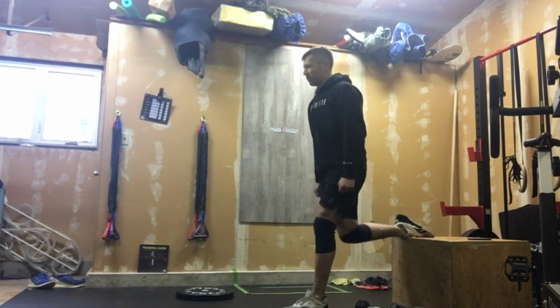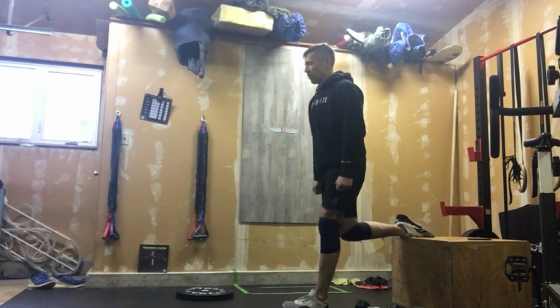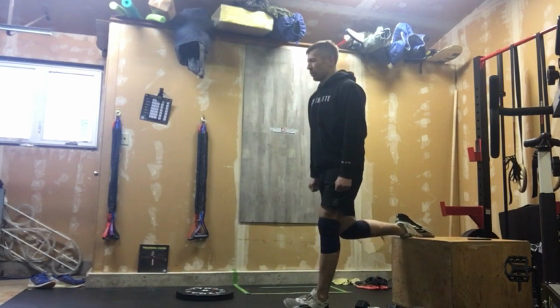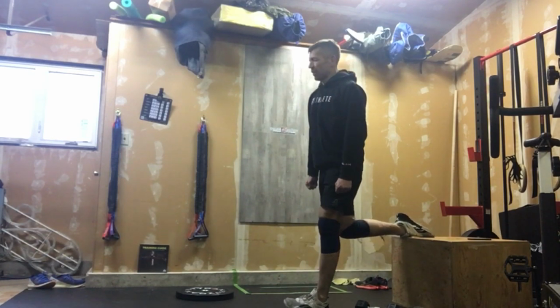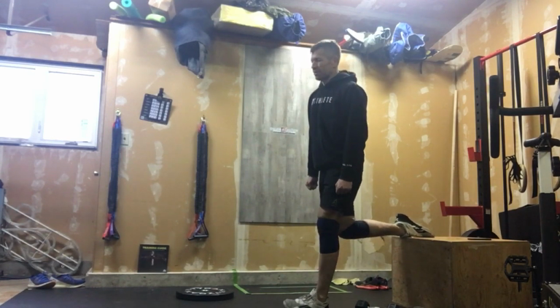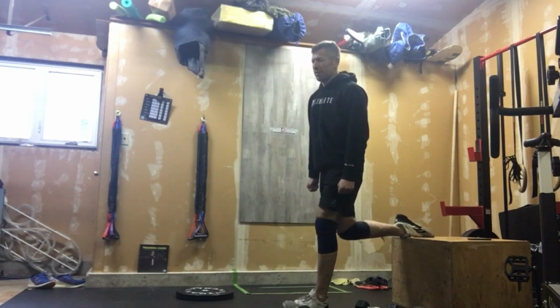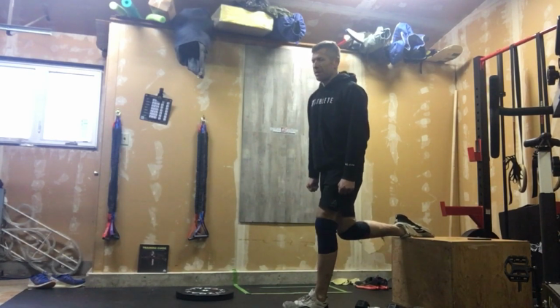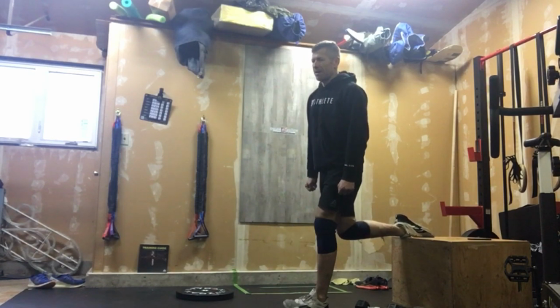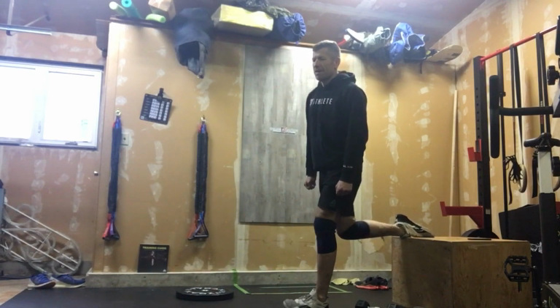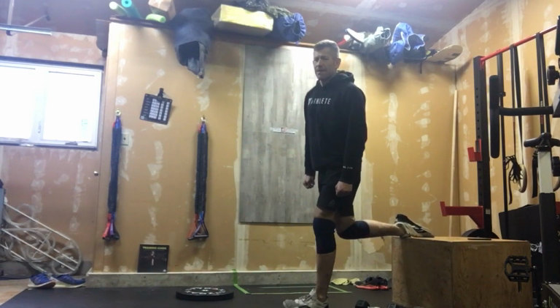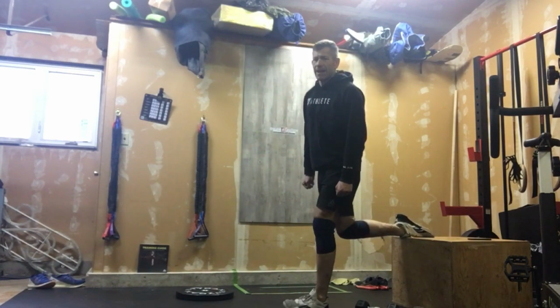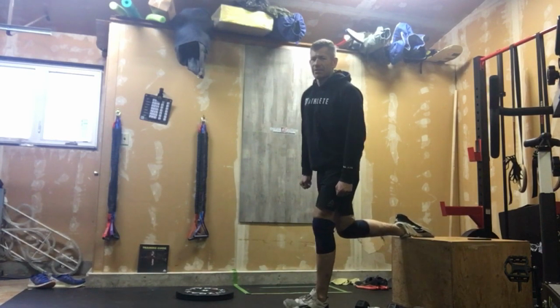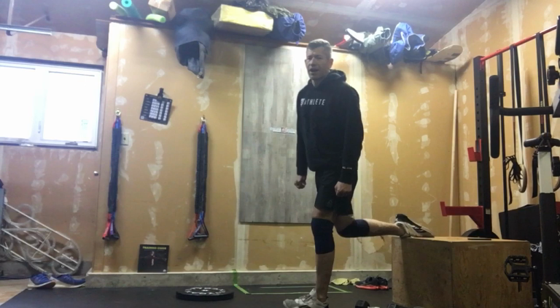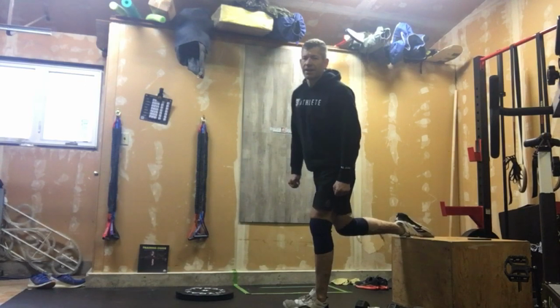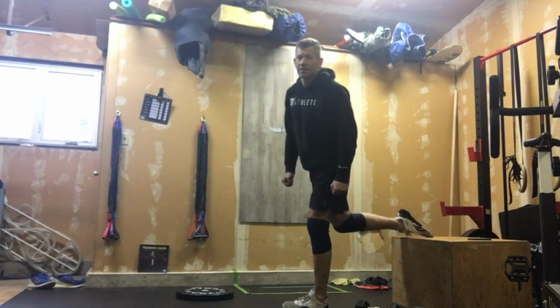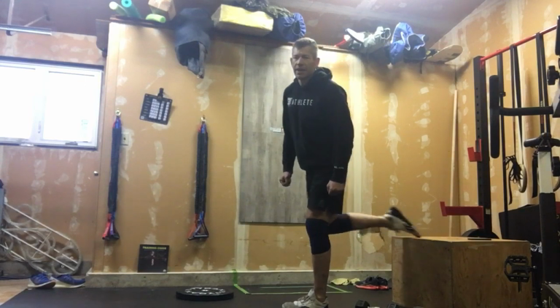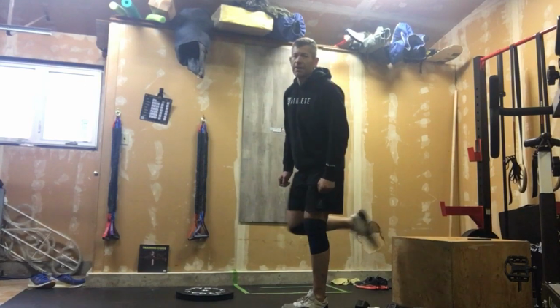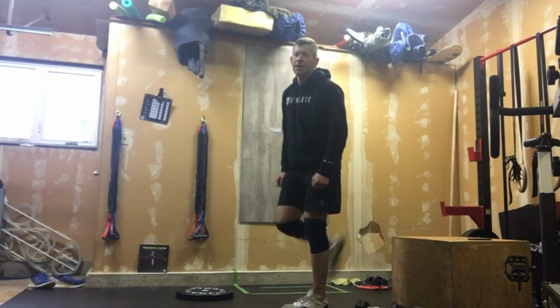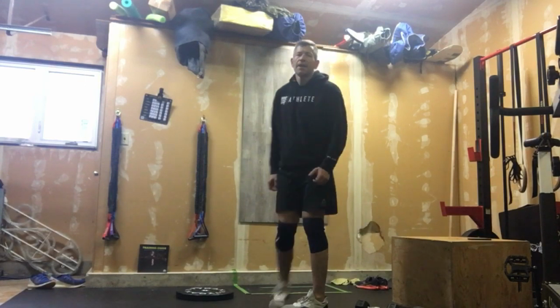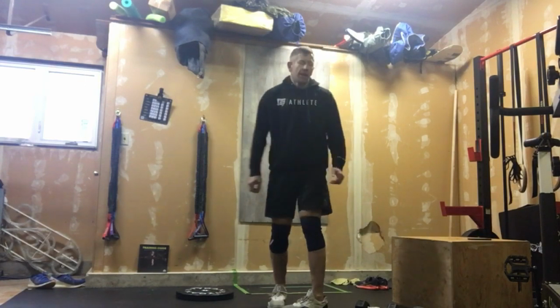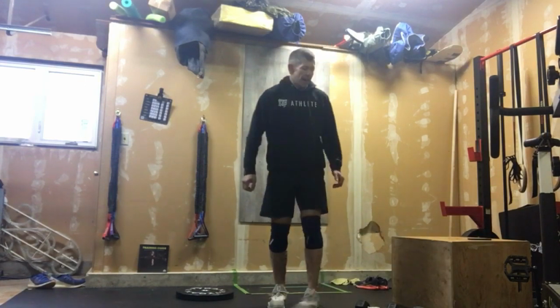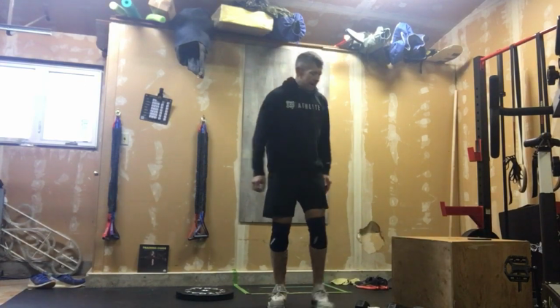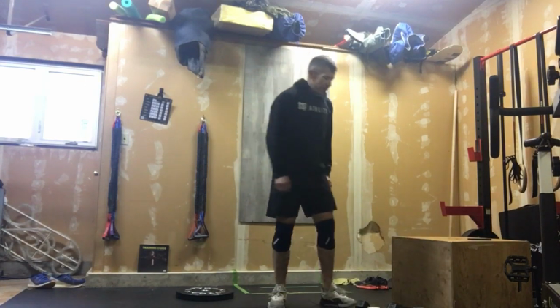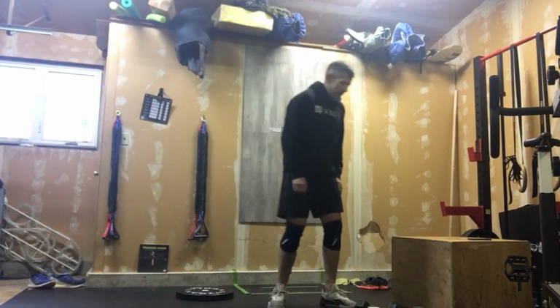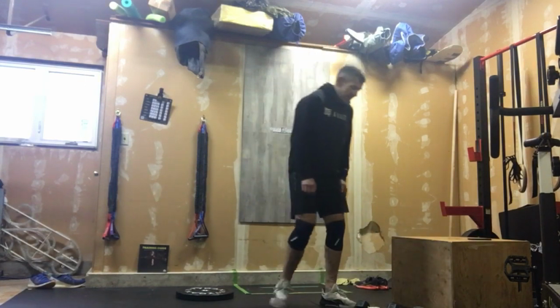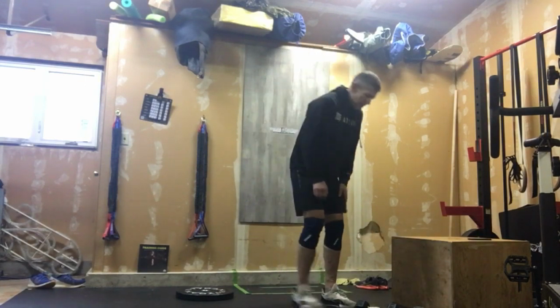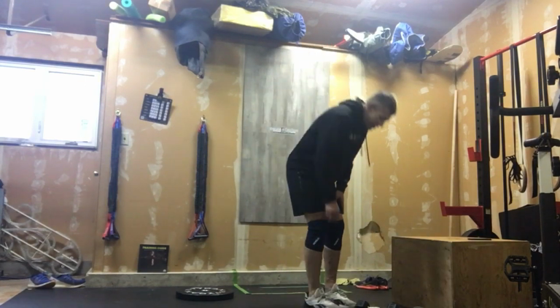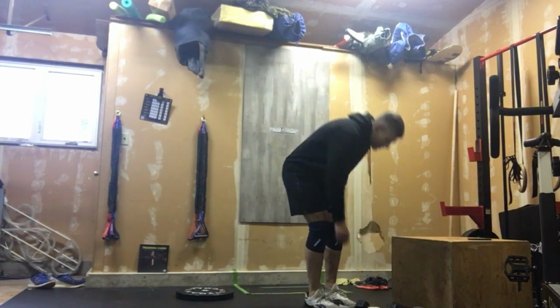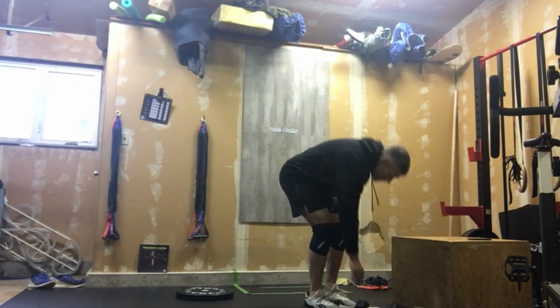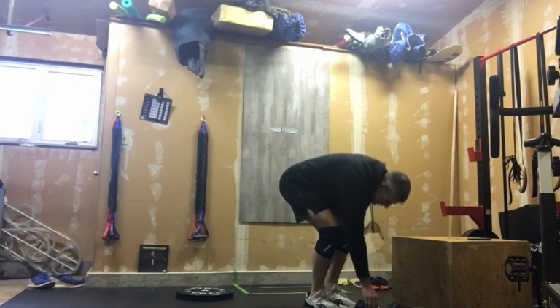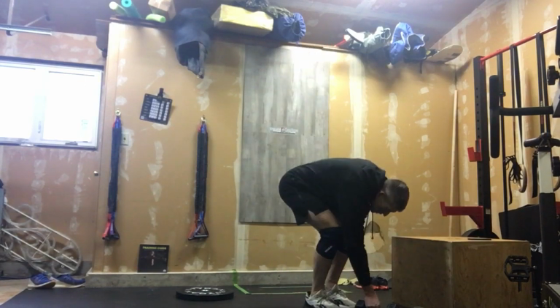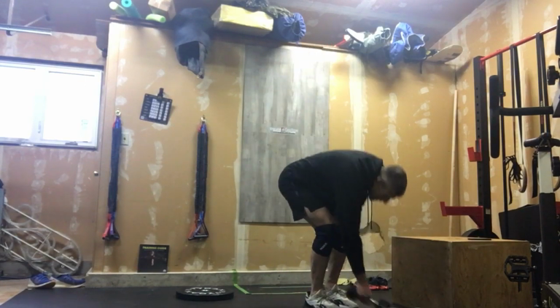If you want to hold on to a dumbbell, that's fine. After you're done 10 on each leg, we grab our single dumbbell and we're going to do goblet squats.